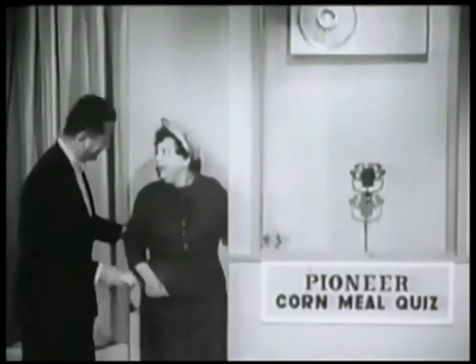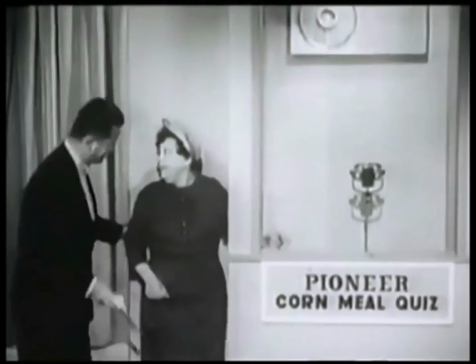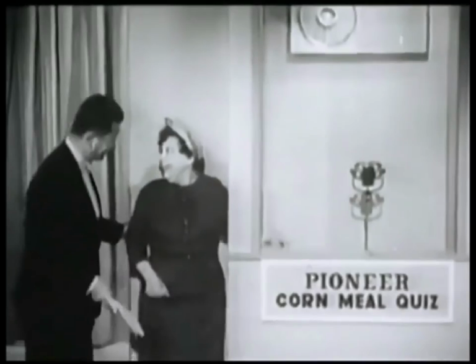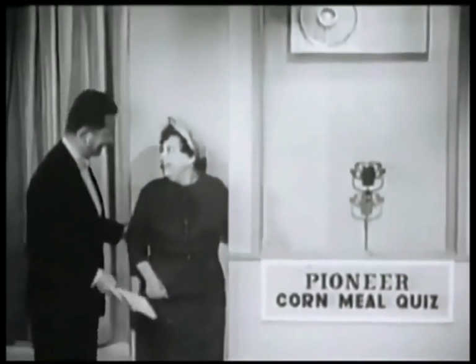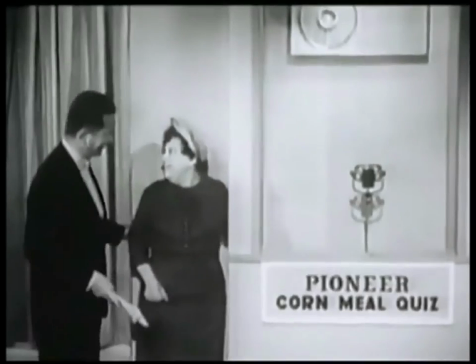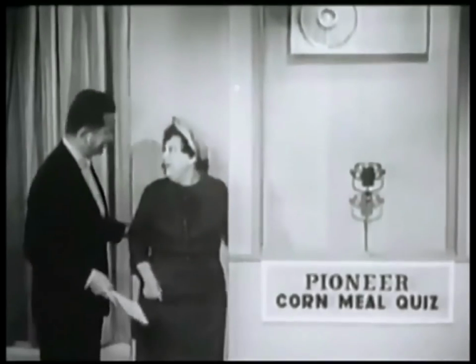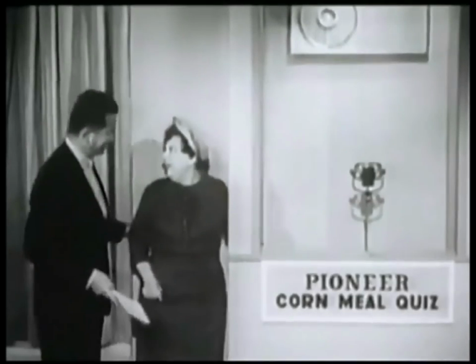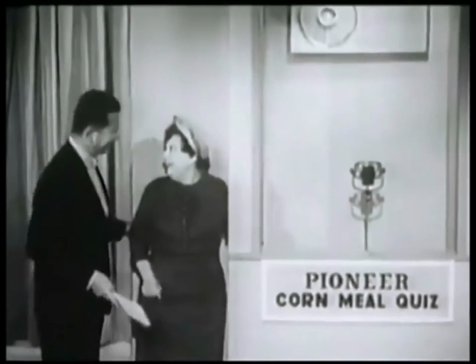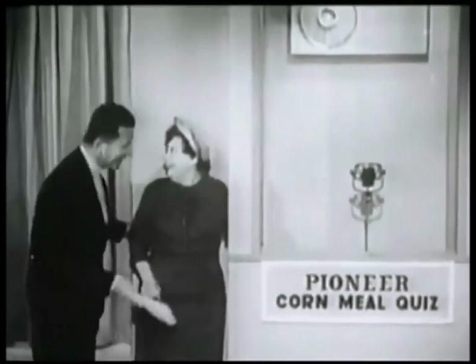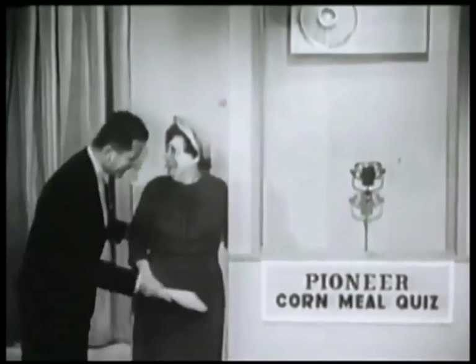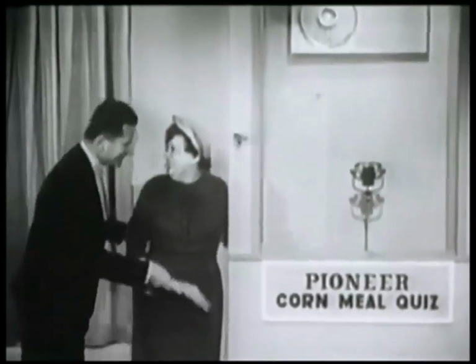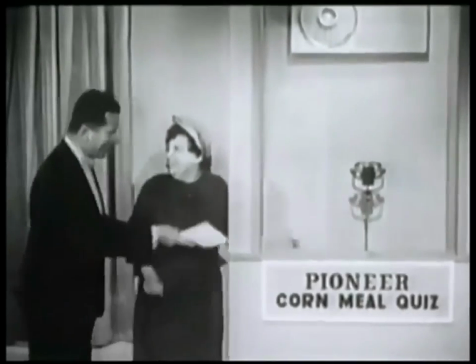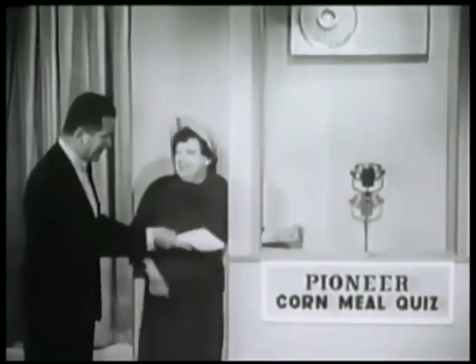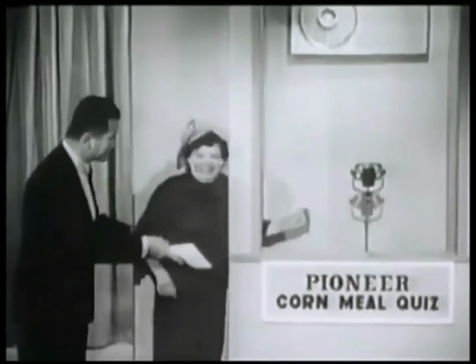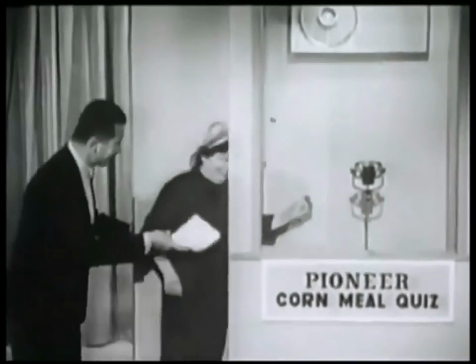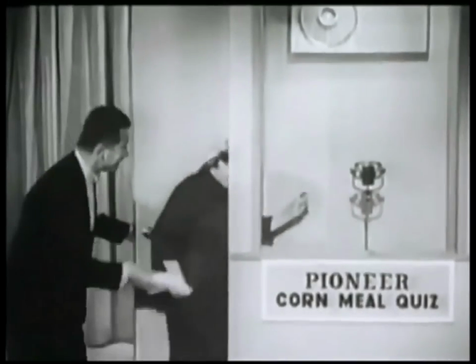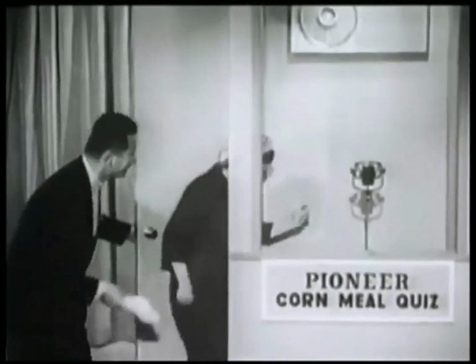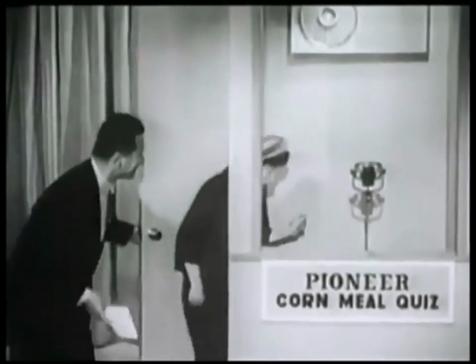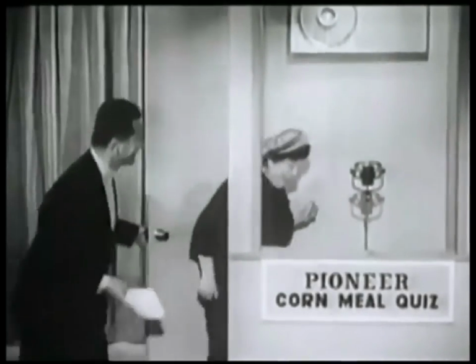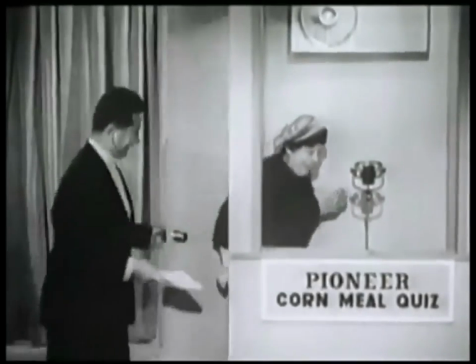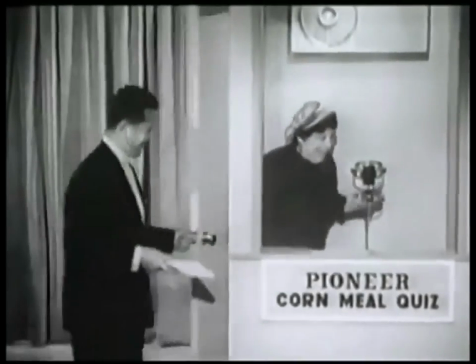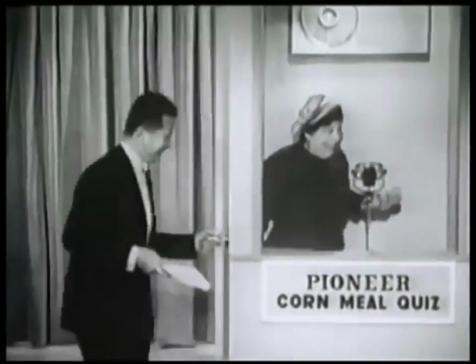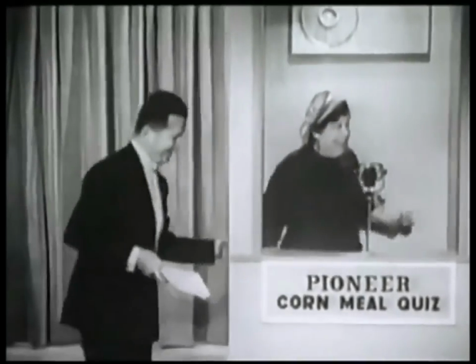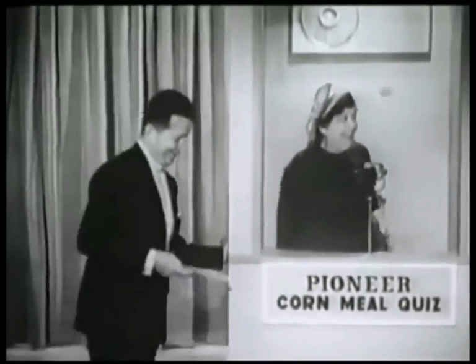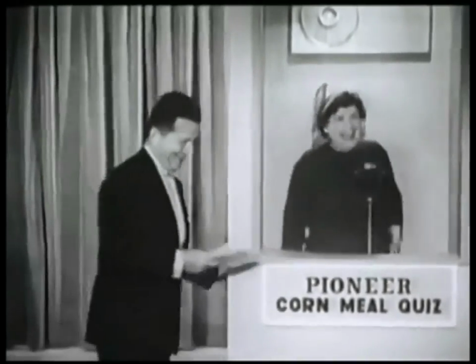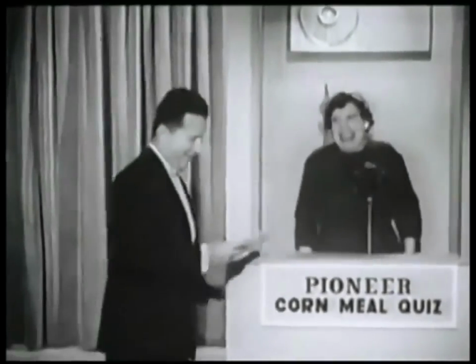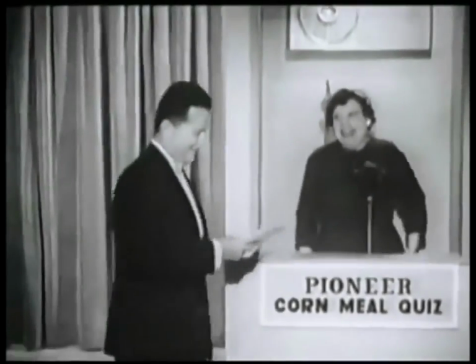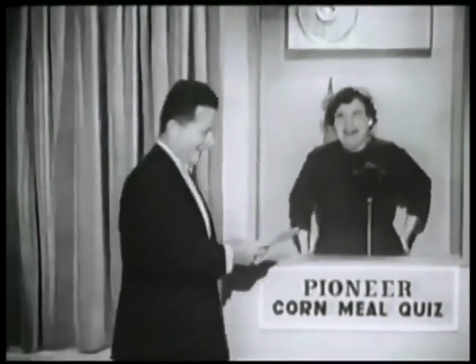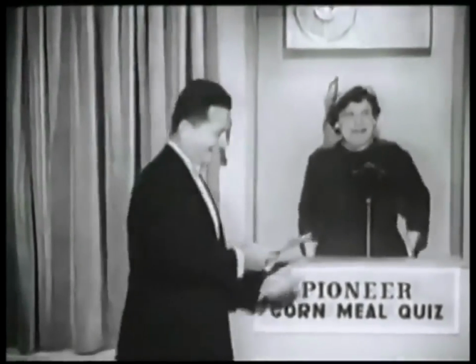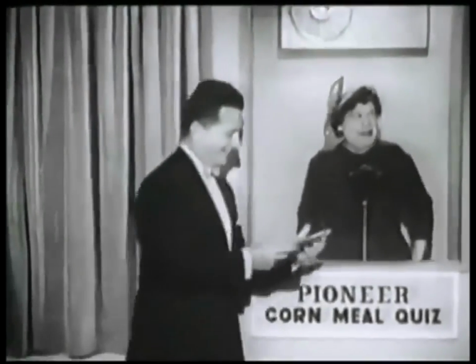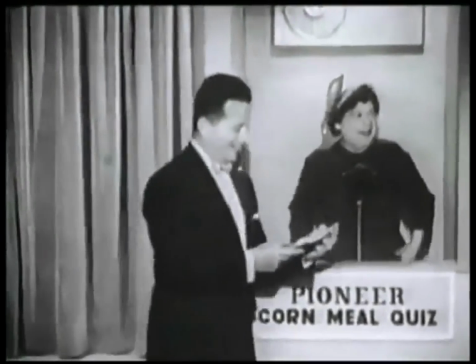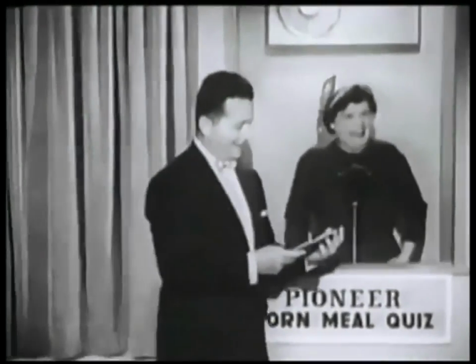You're Henry Morgan. Yes, I am. Would you step inside, please? That's right, Henry Morgan.